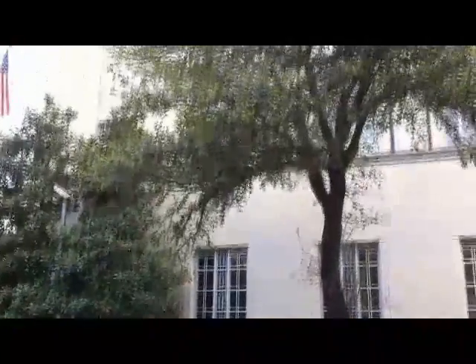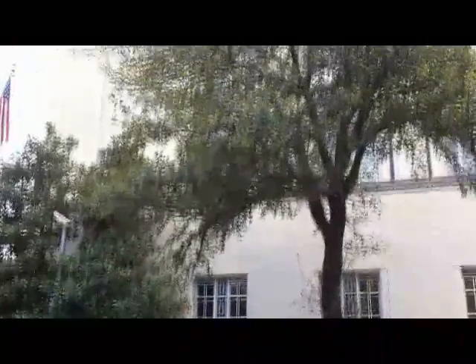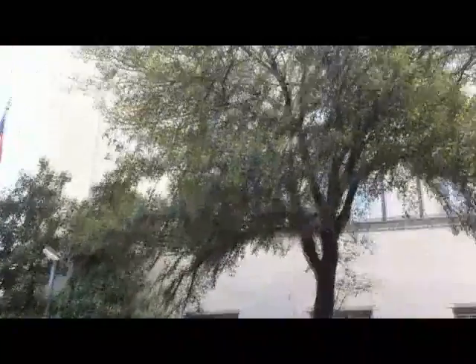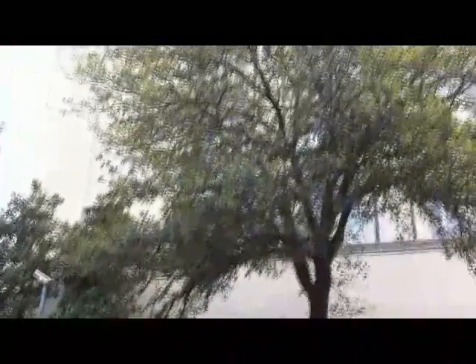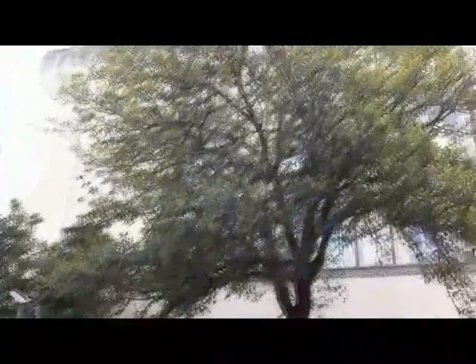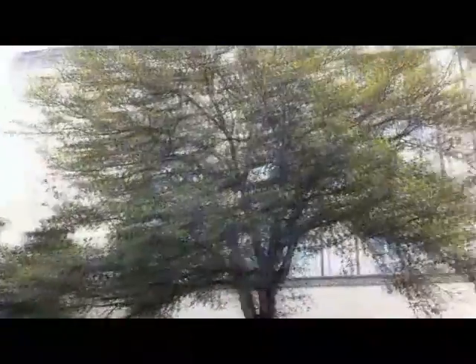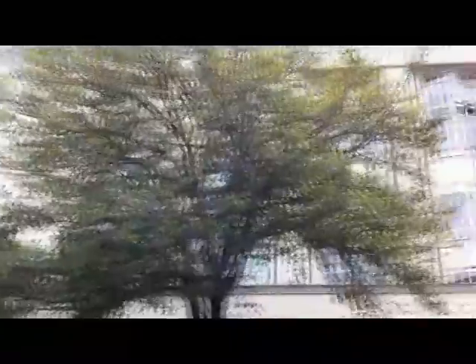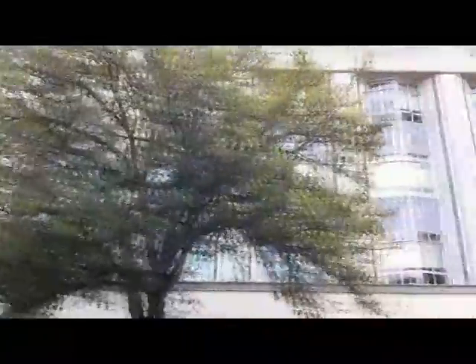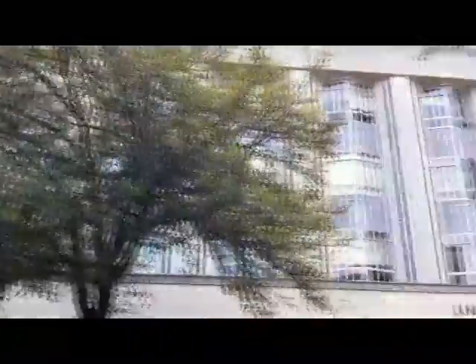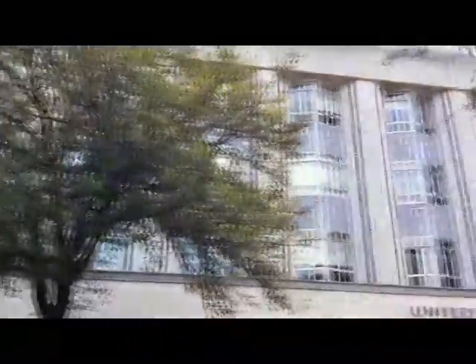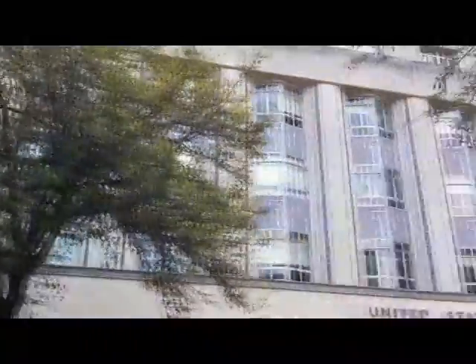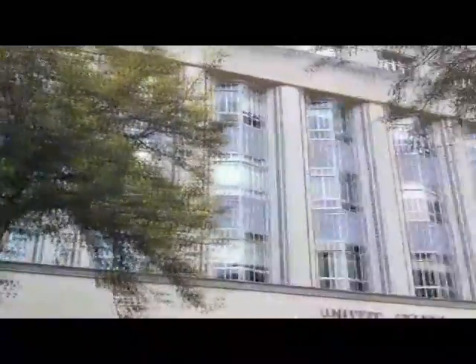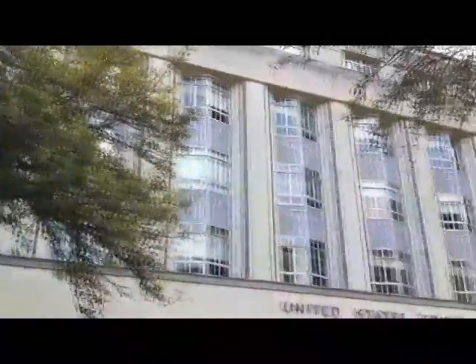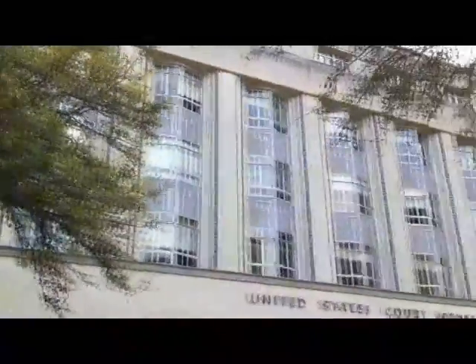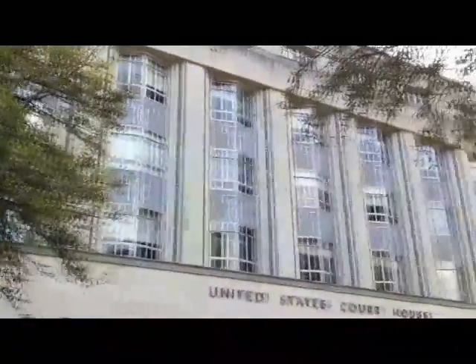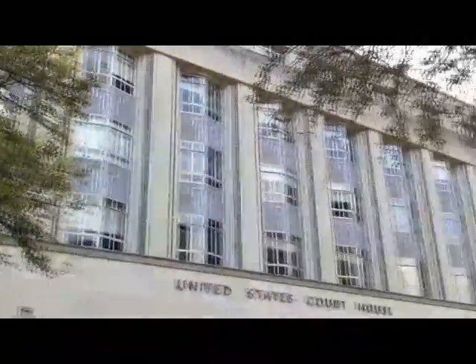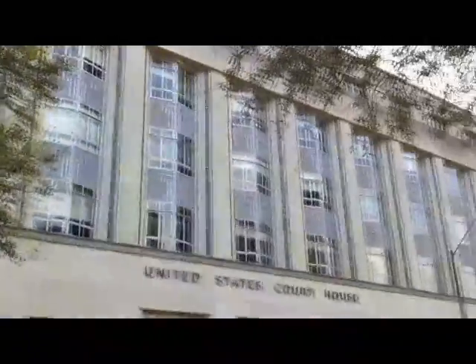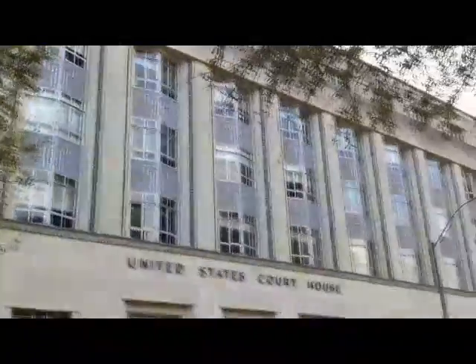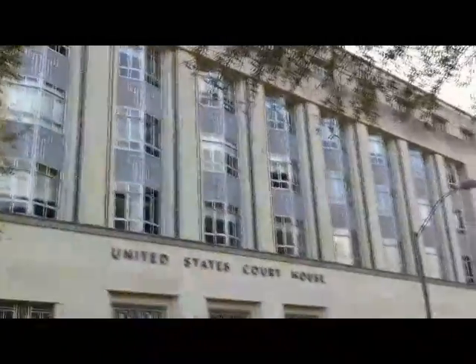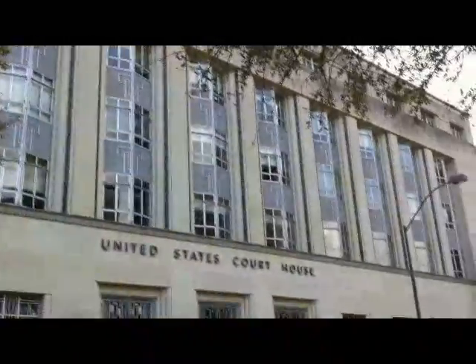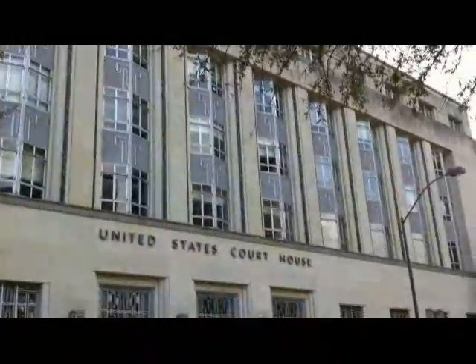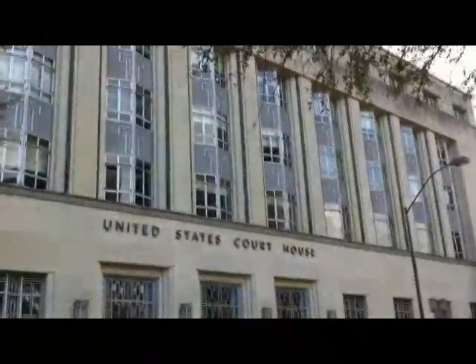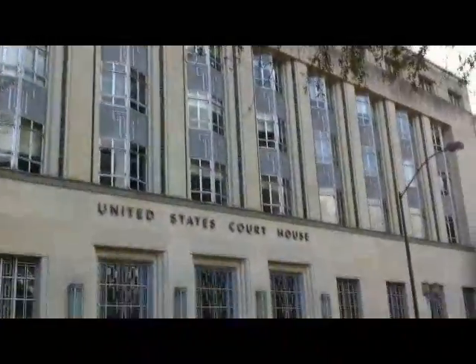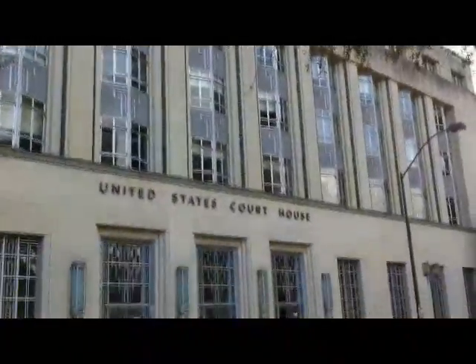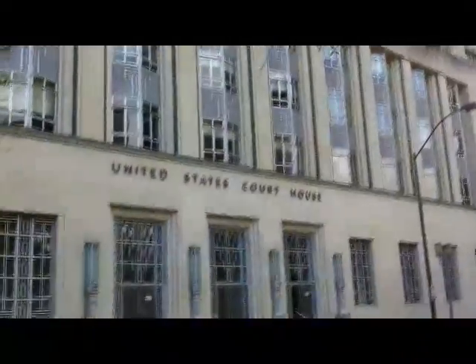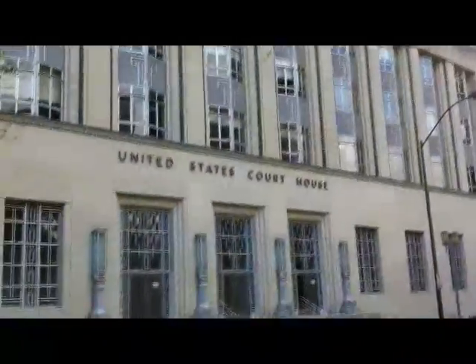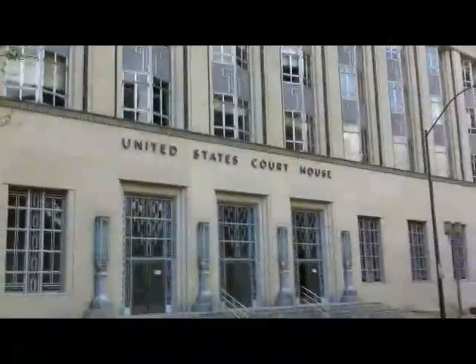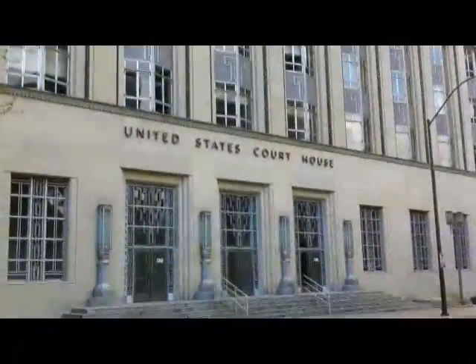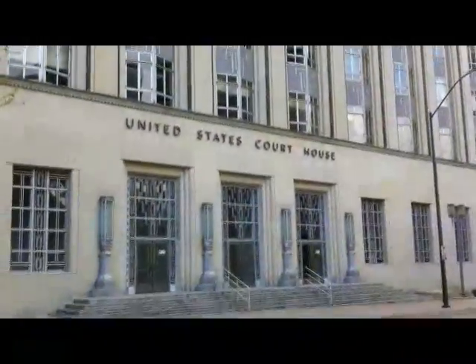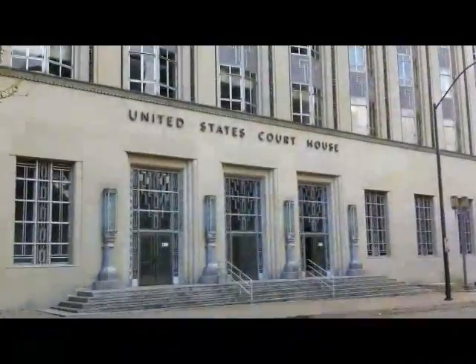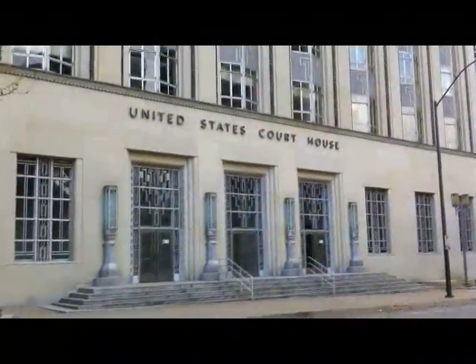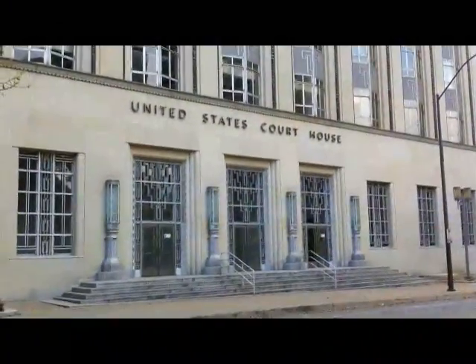Other civic buildings in Fort Worth include the U.S. Courthouse, which was constructed in 1933.